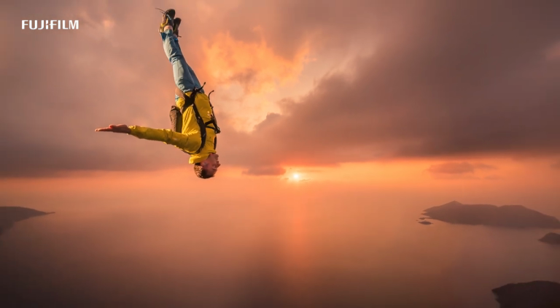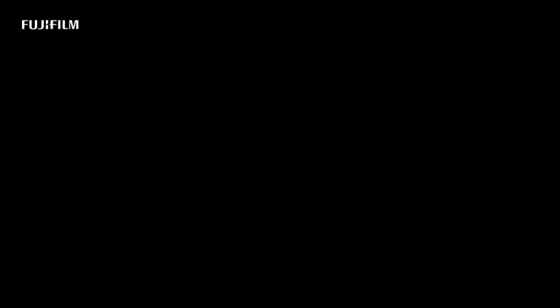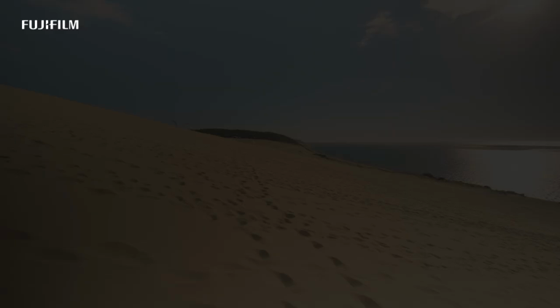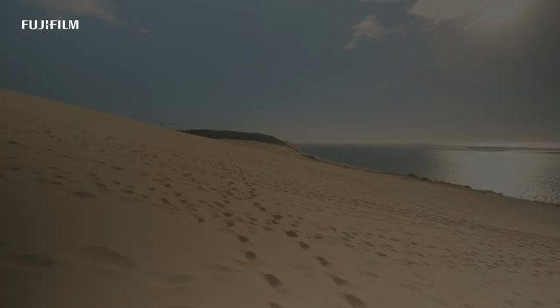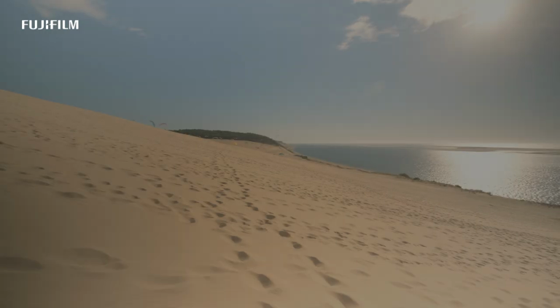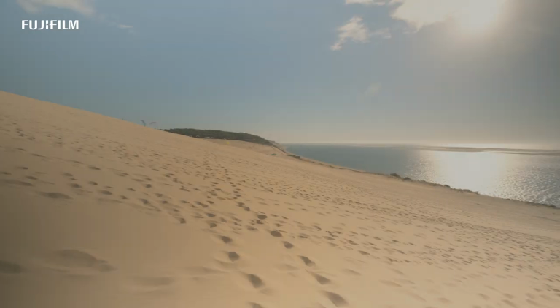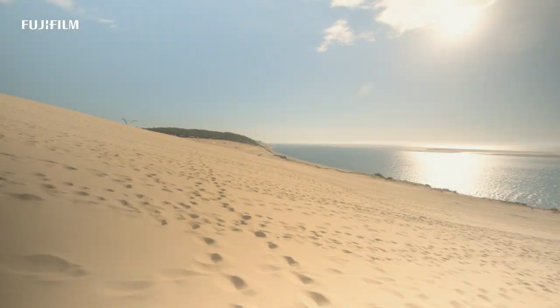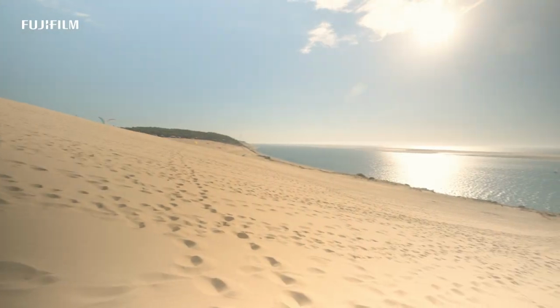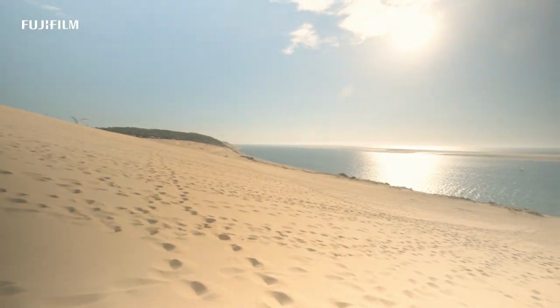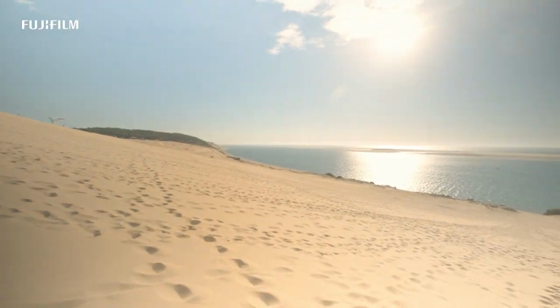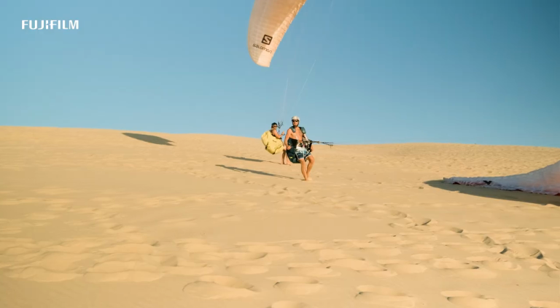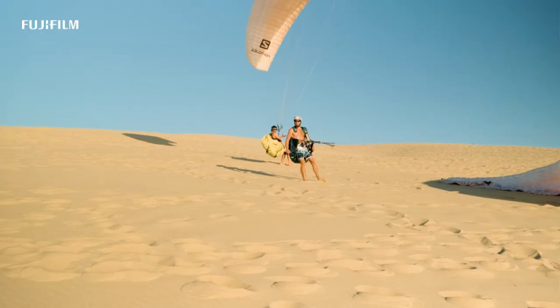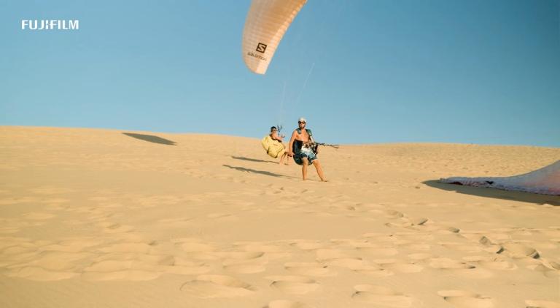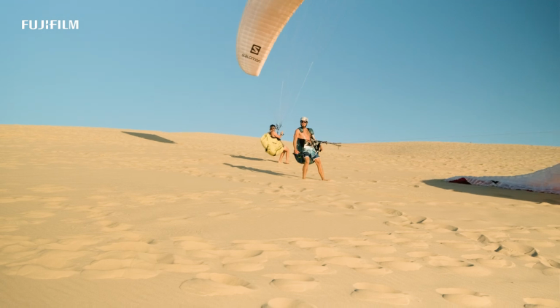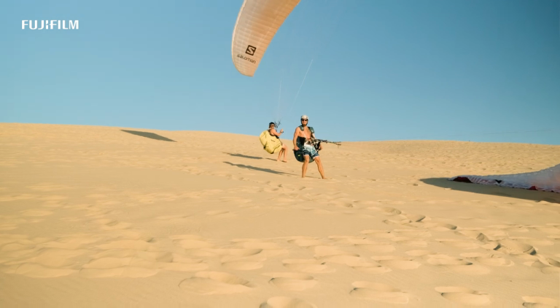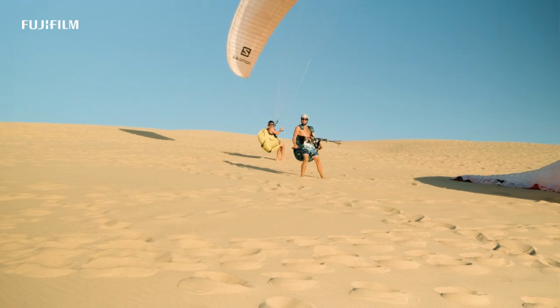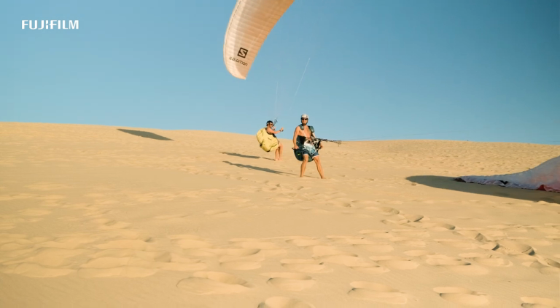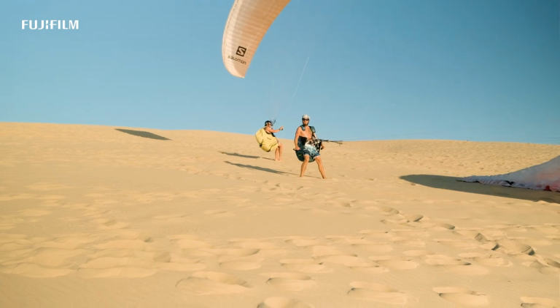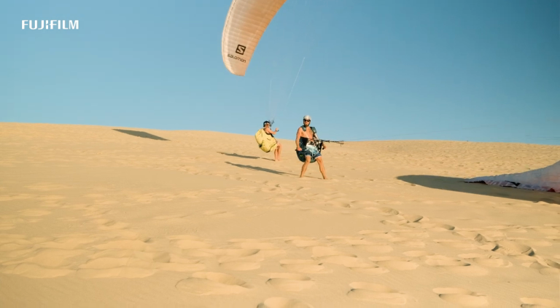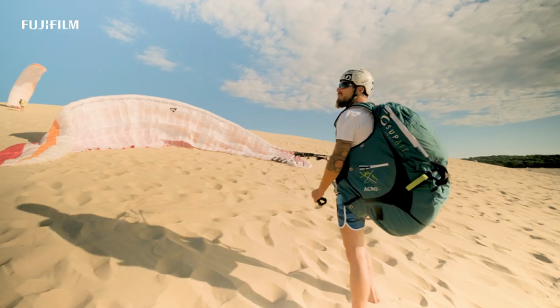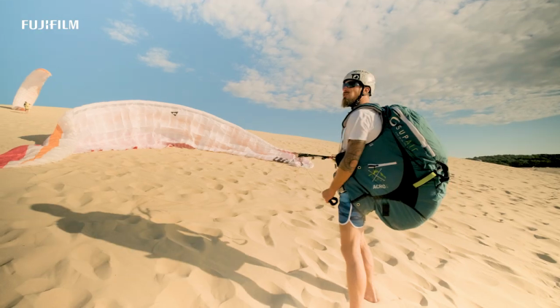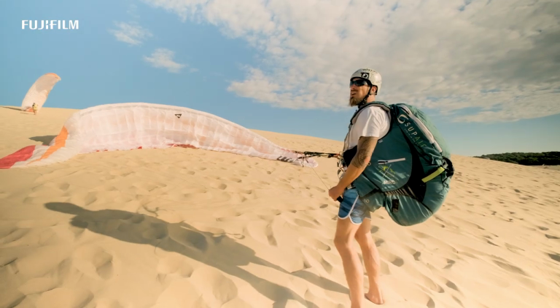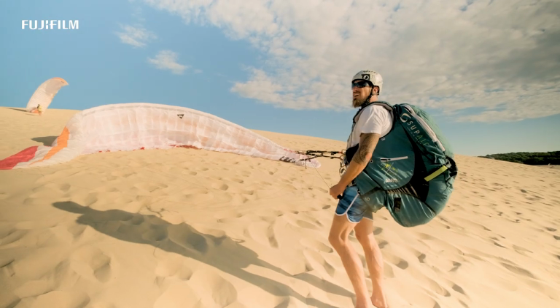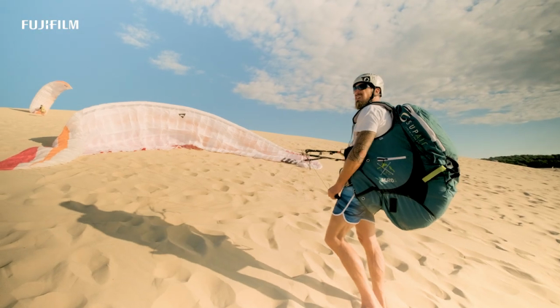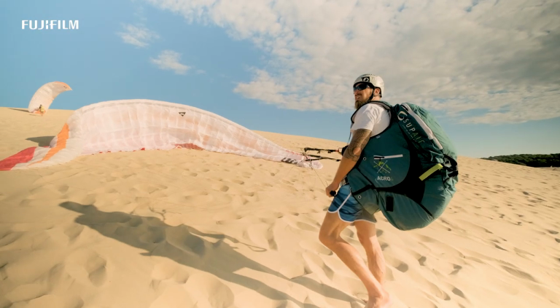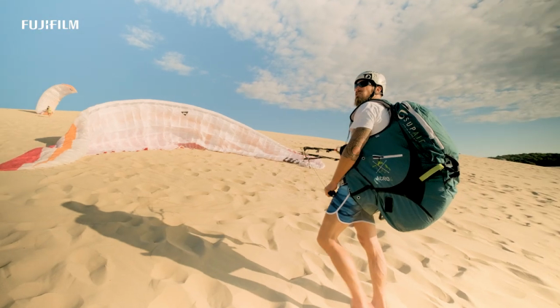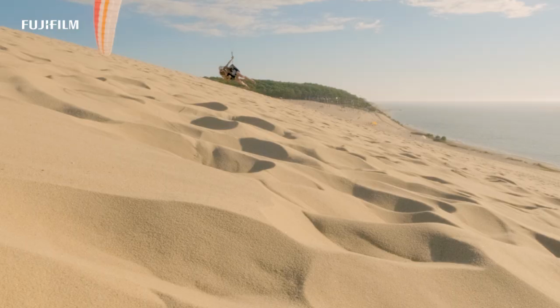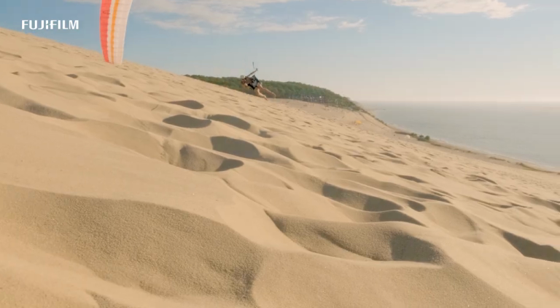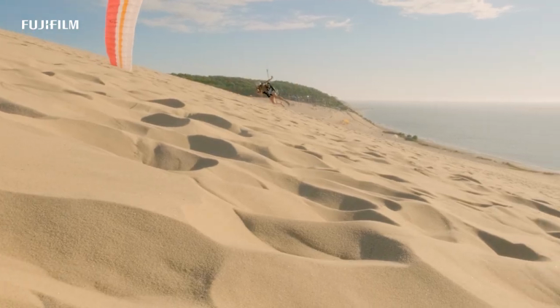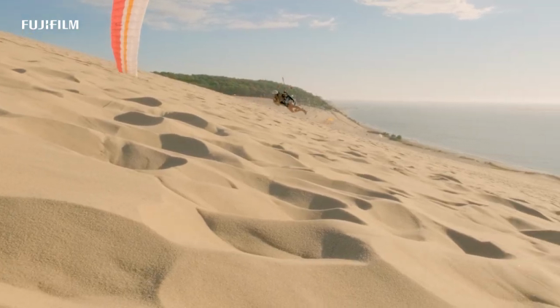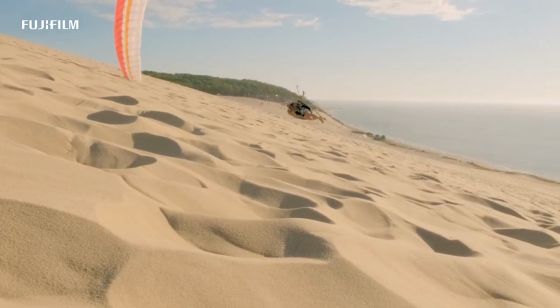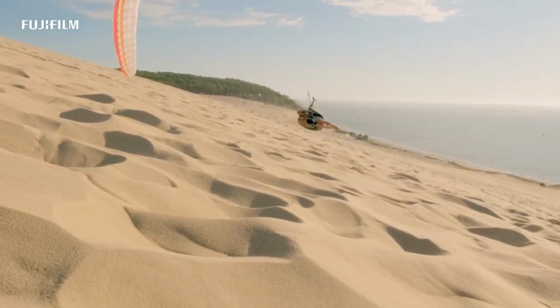So today, we are shooting paragliding in Dune du Pila, a very unique spot, a mecca for all paragliders worldwide.